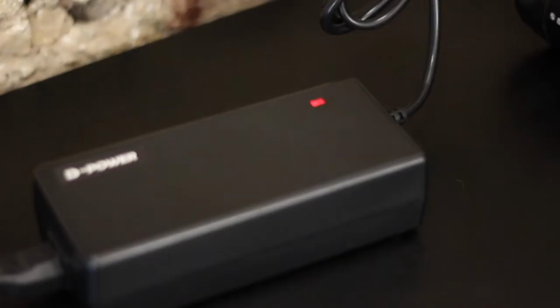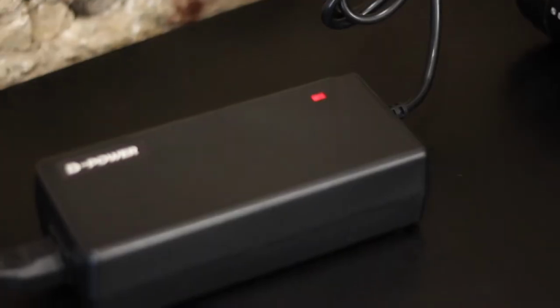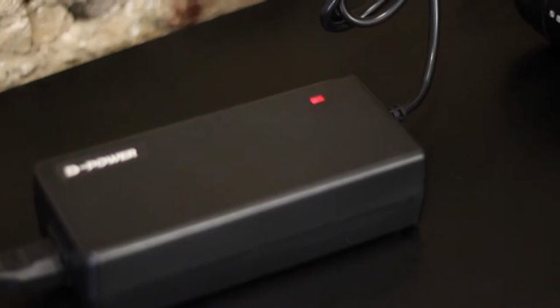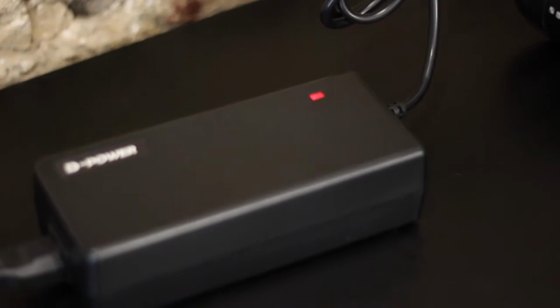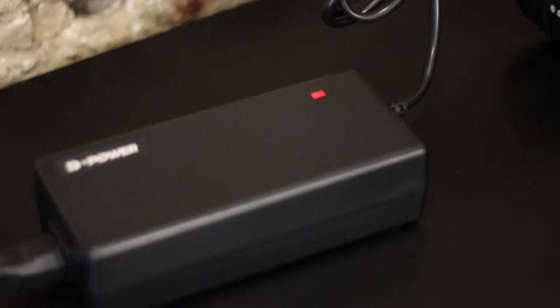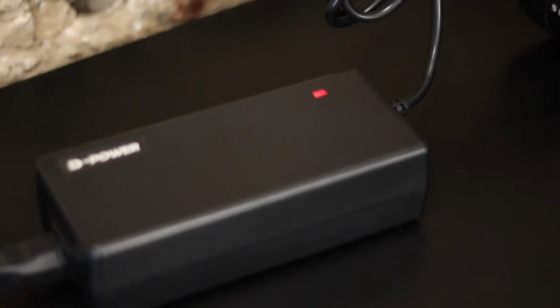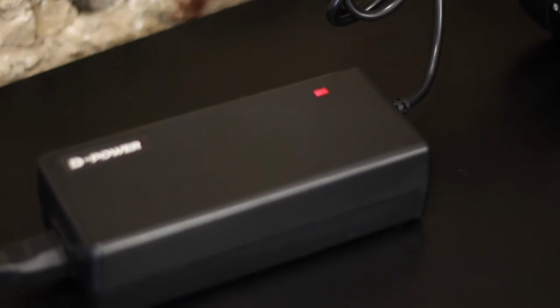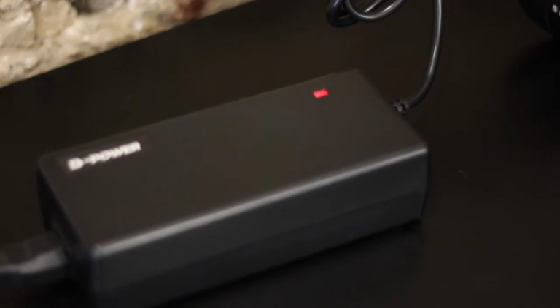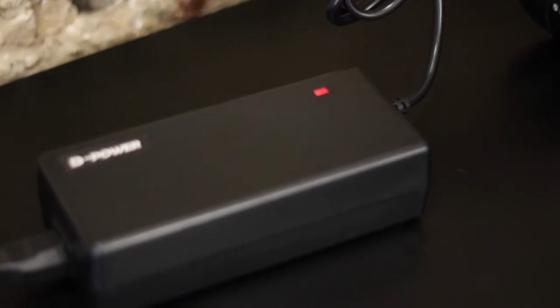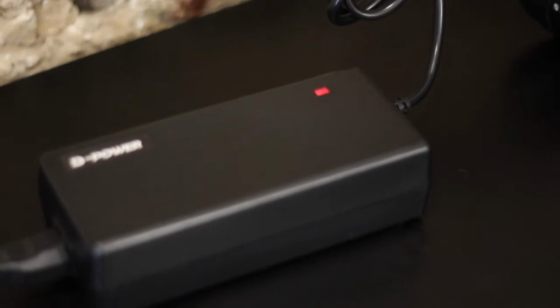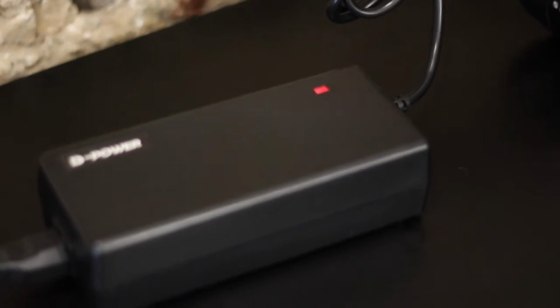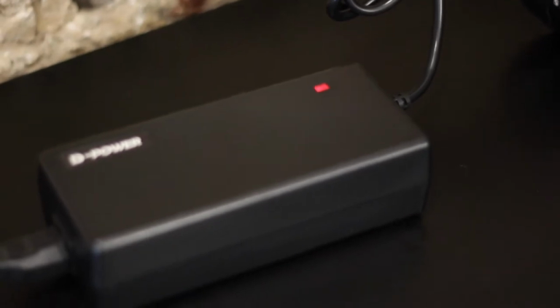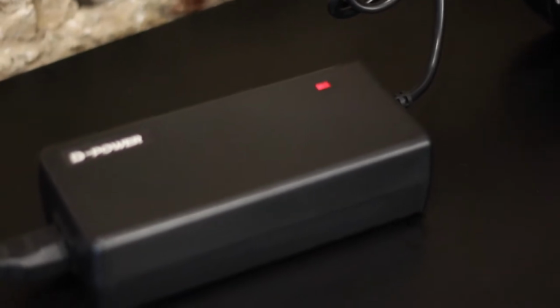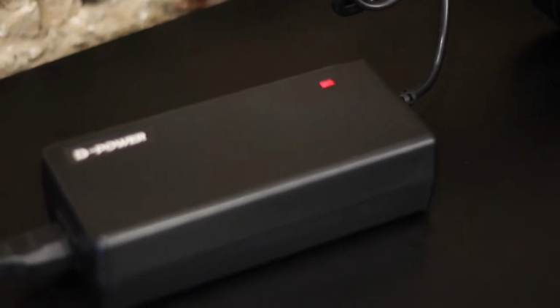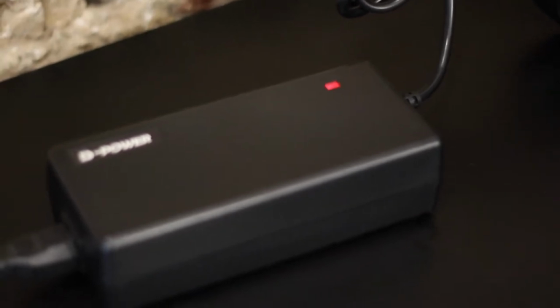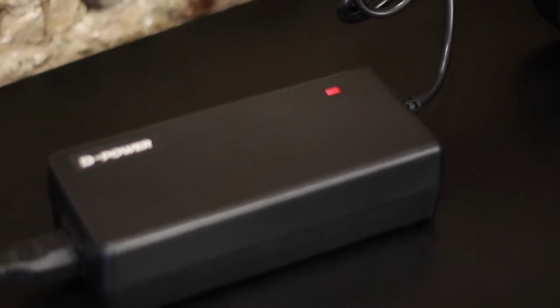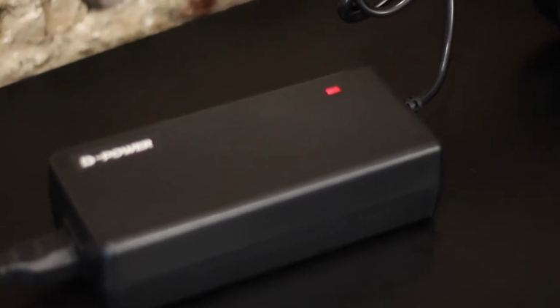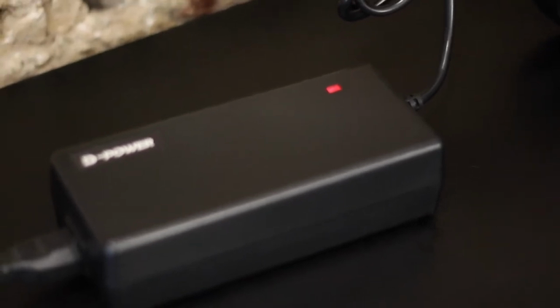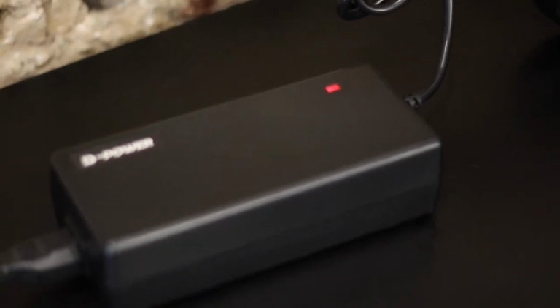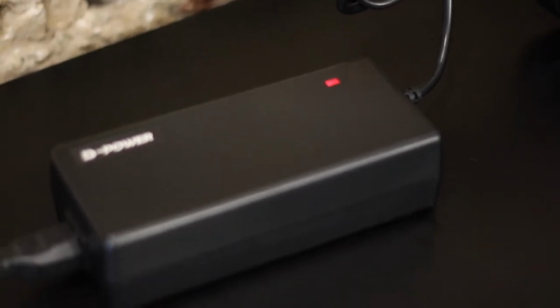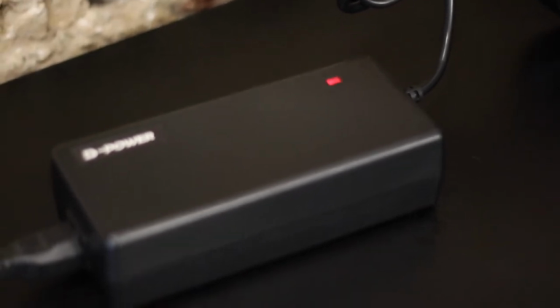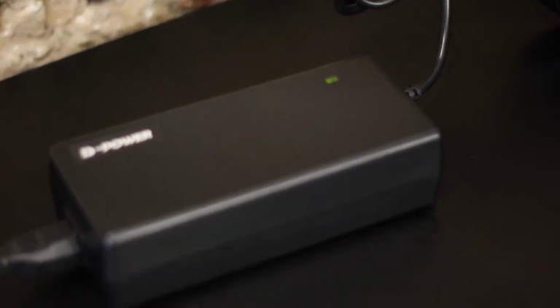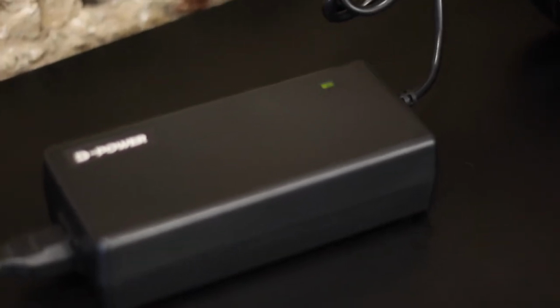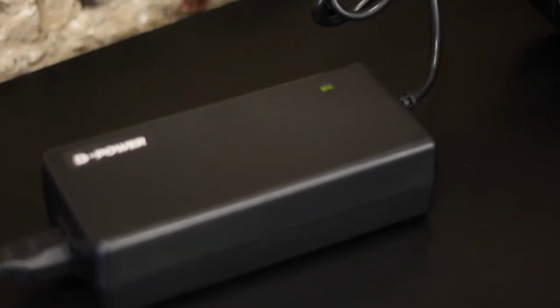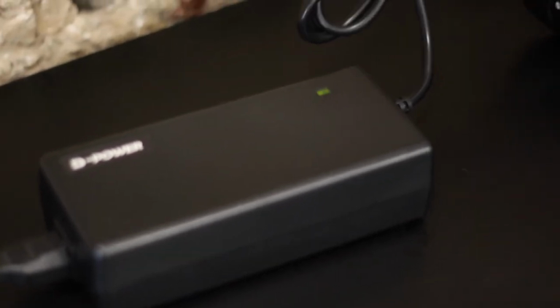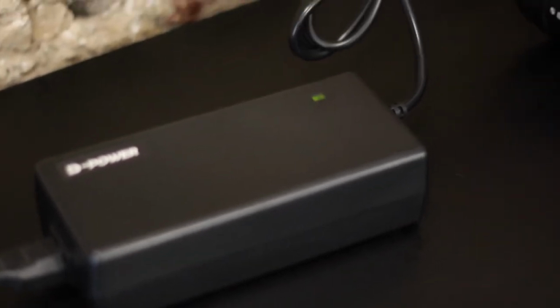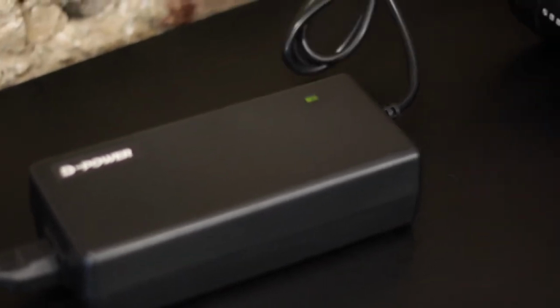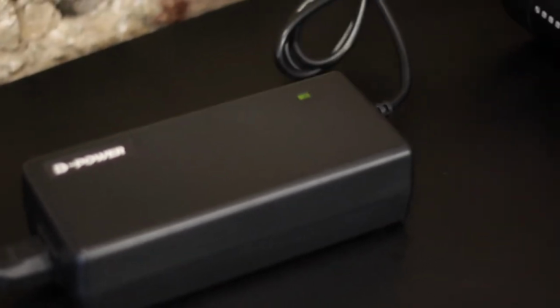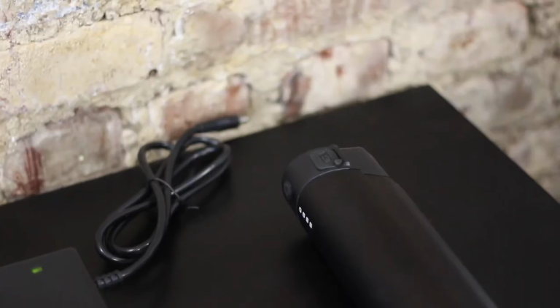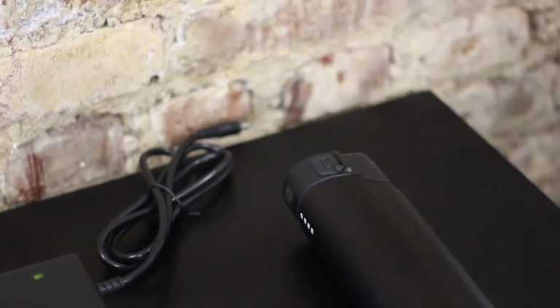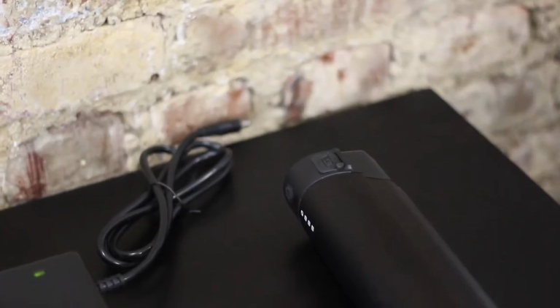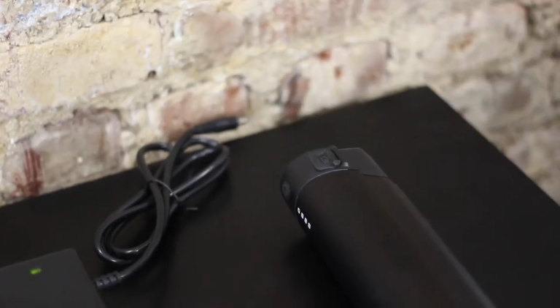The light on the charger will be red while charging and will turn green once the battery is fully charged.